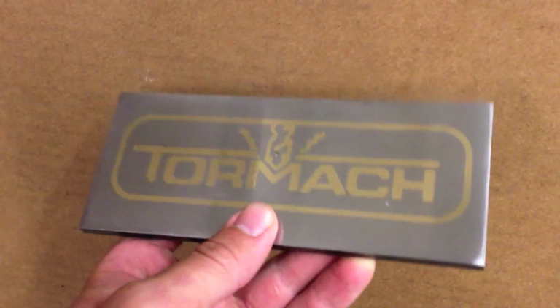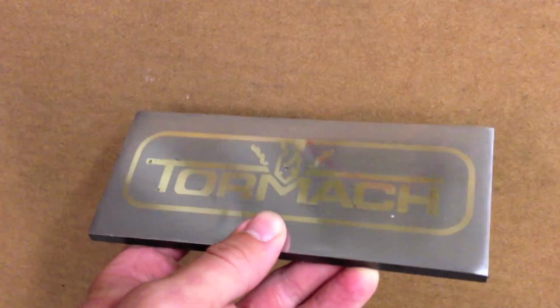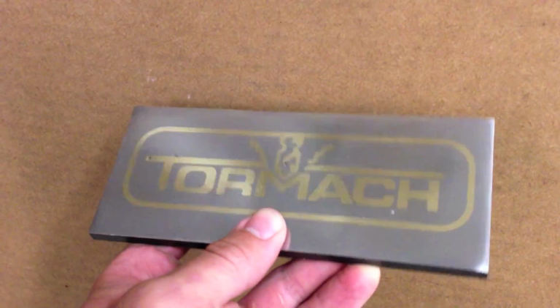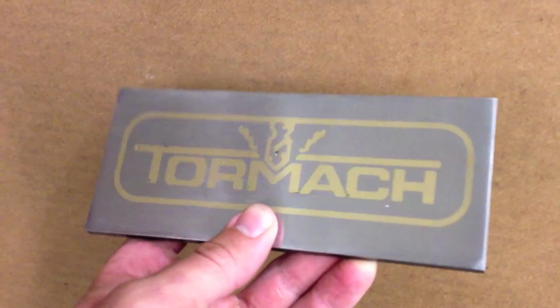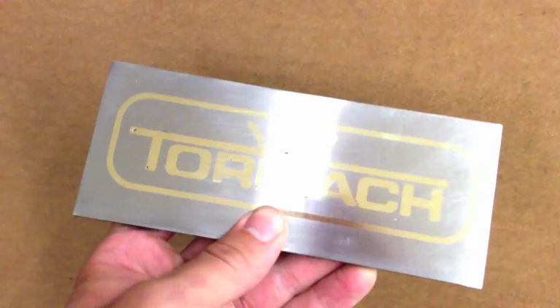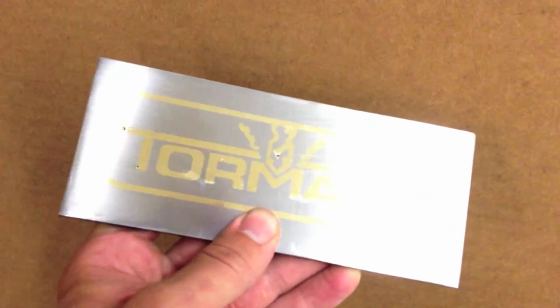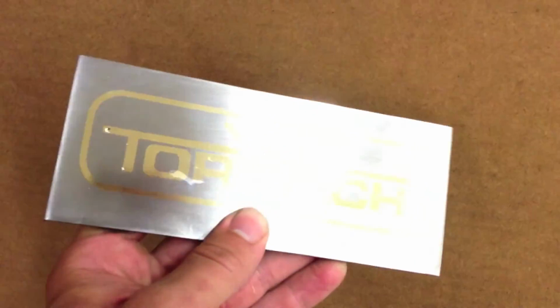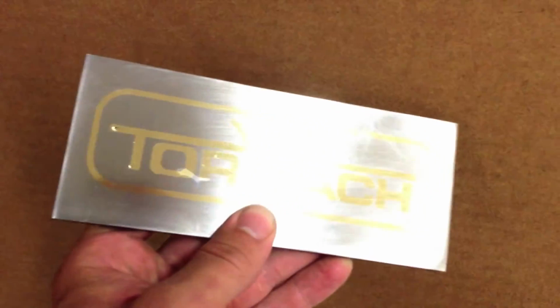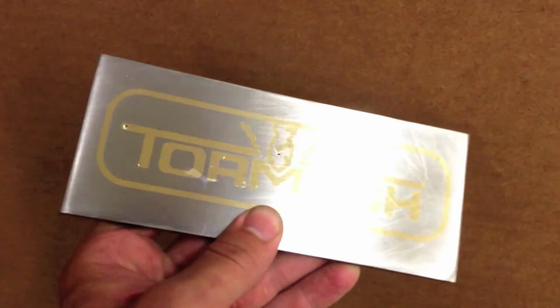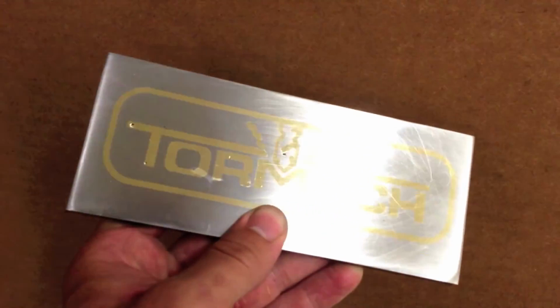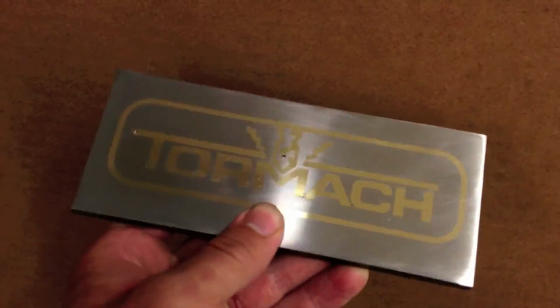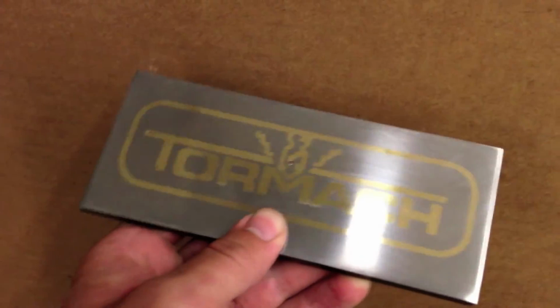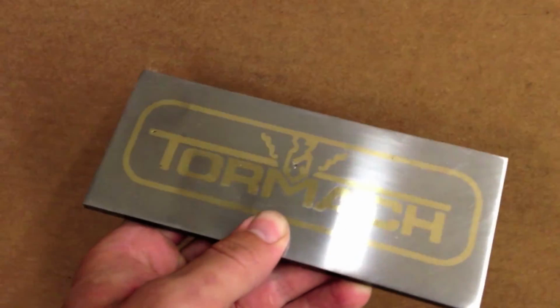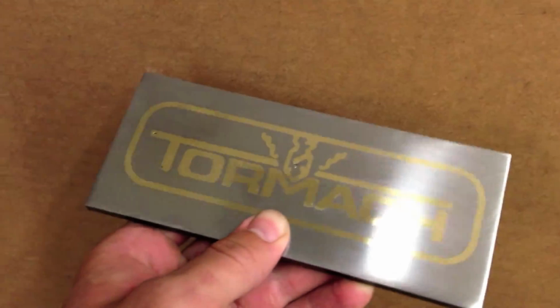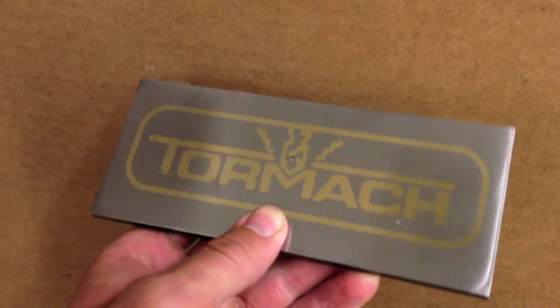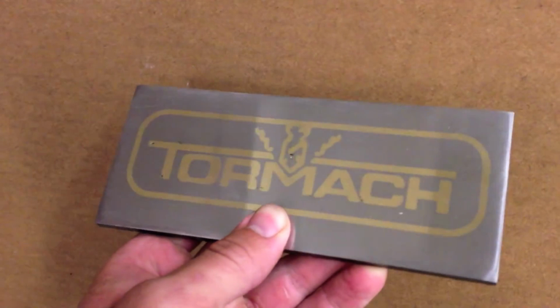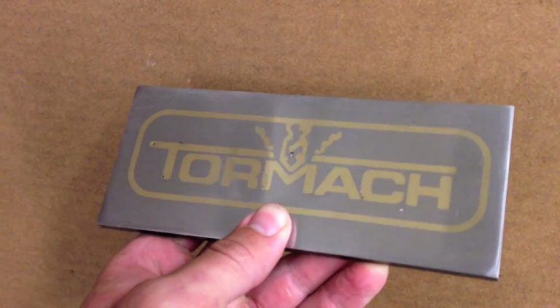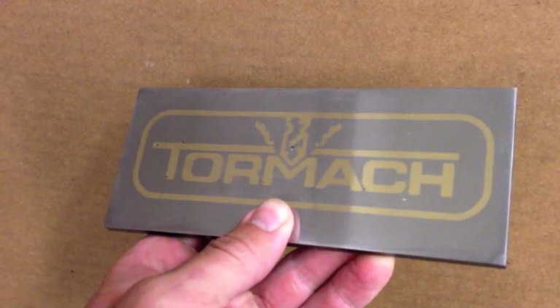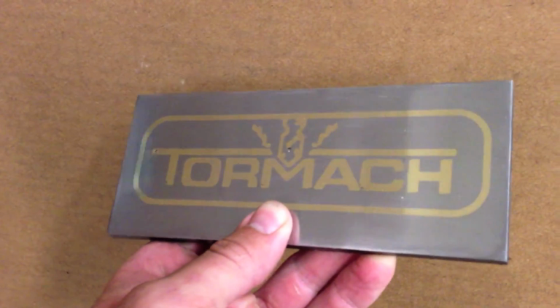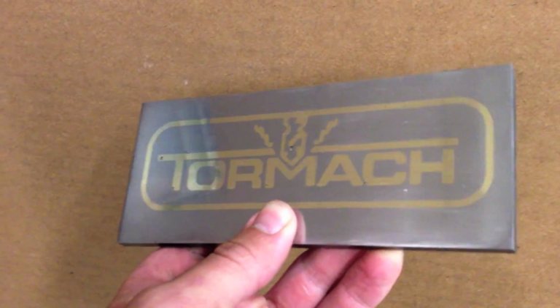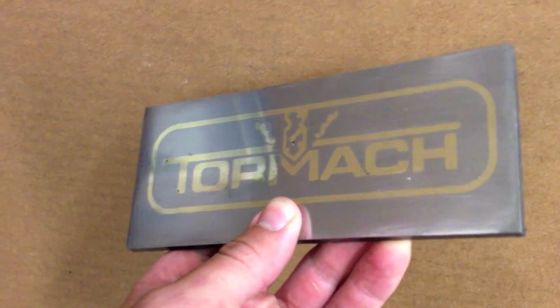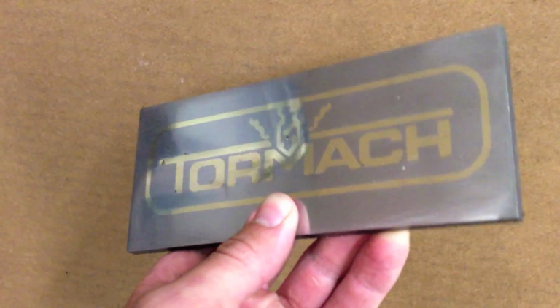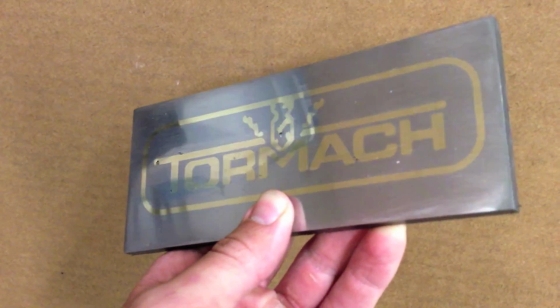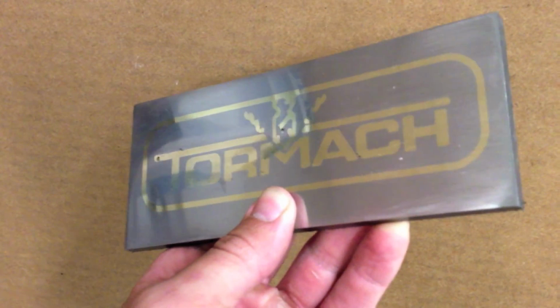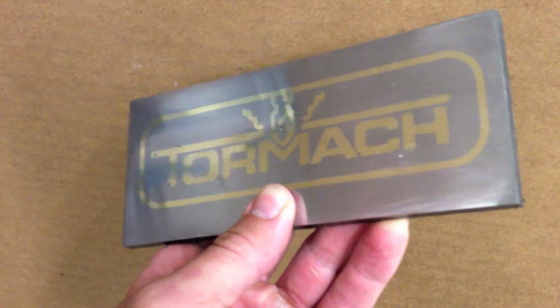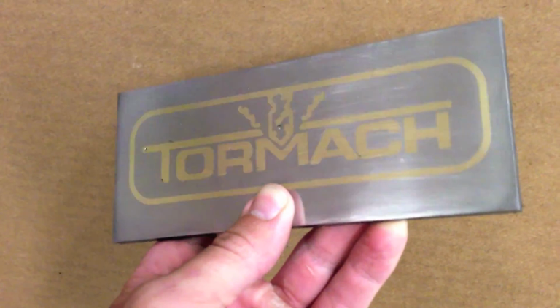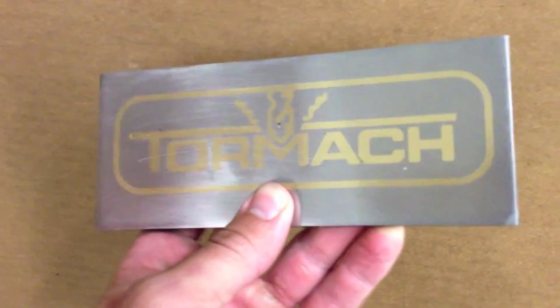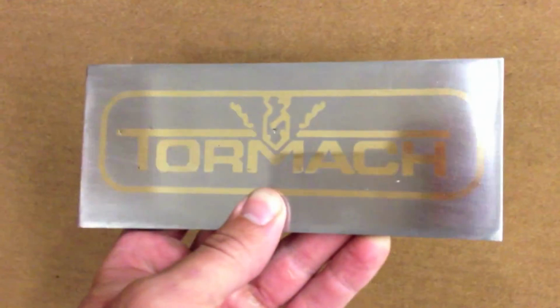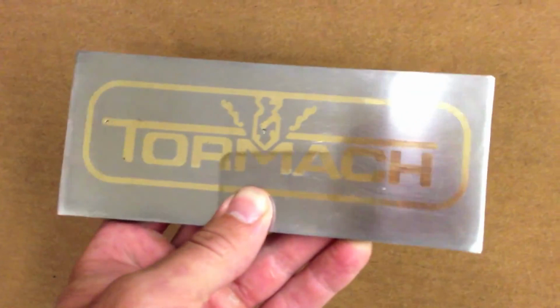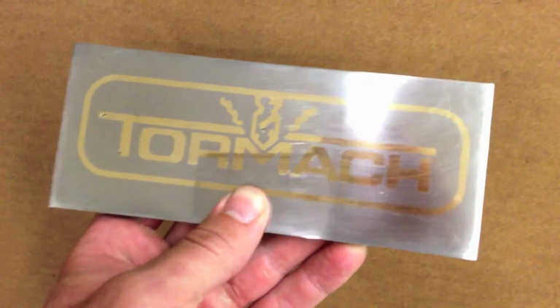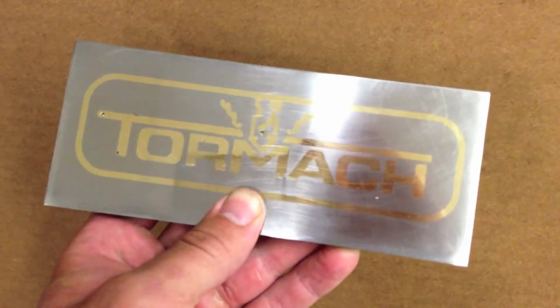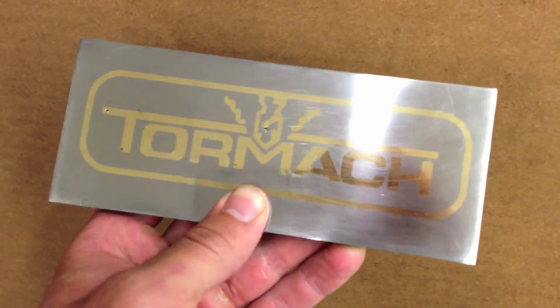I cleaned up the surface with a little bit of sandpaper. As you can see there is still a little porosity in the bronze from the brazing process, but overall it looks pretty good.